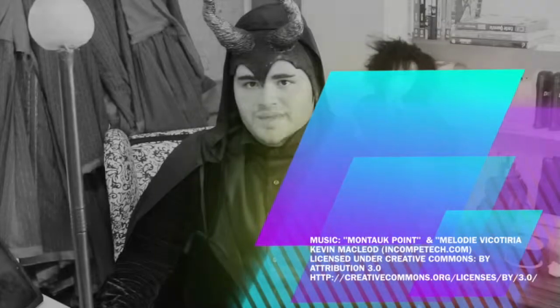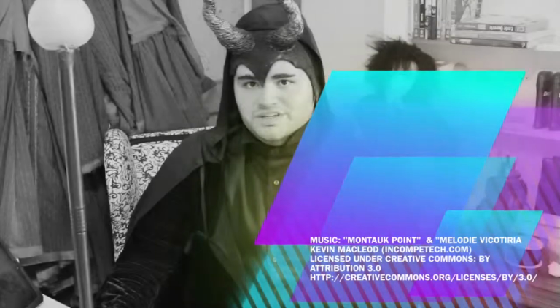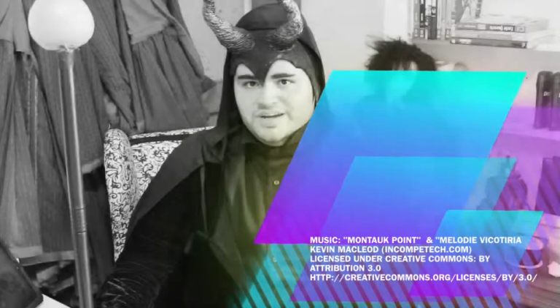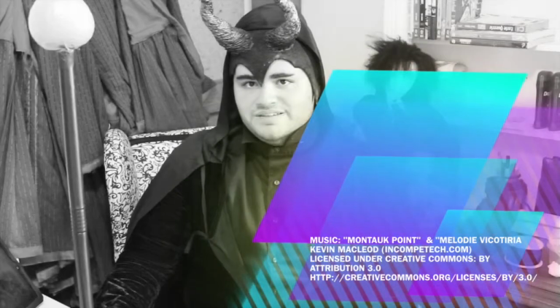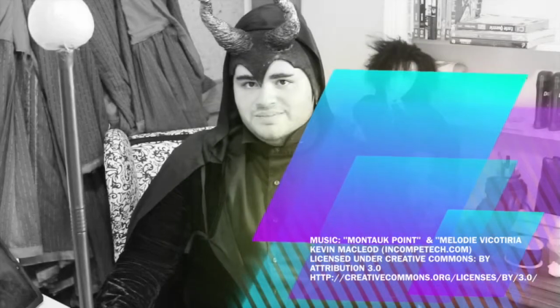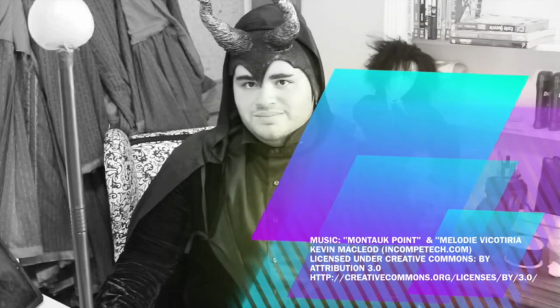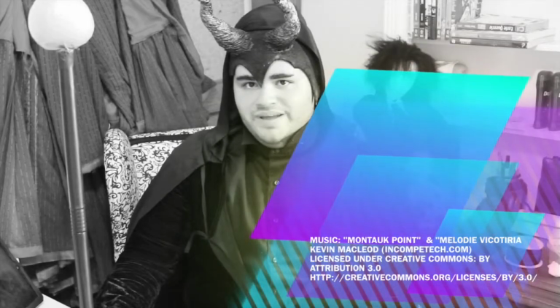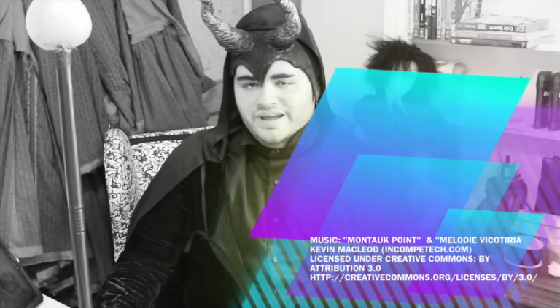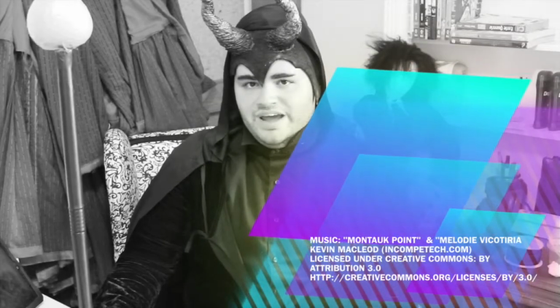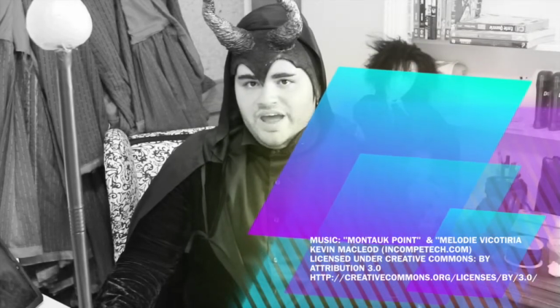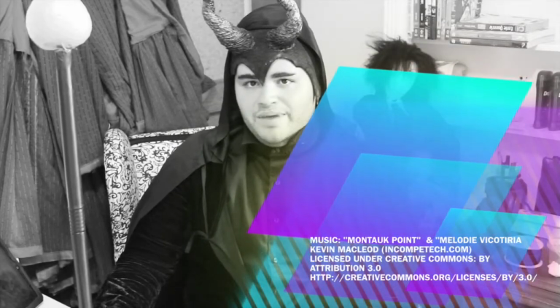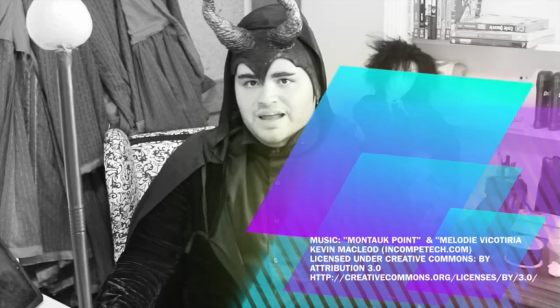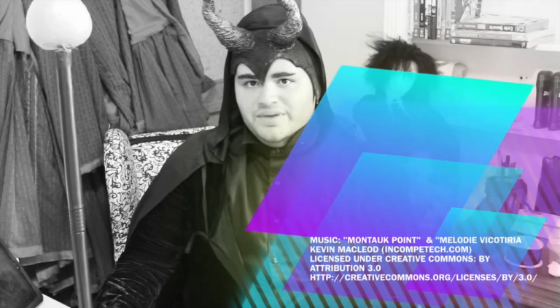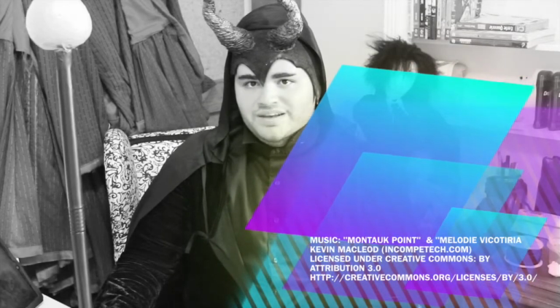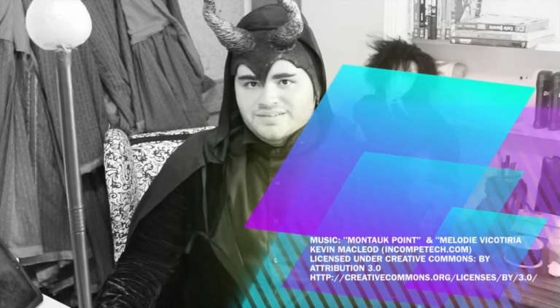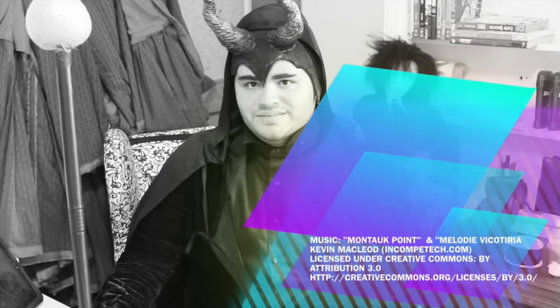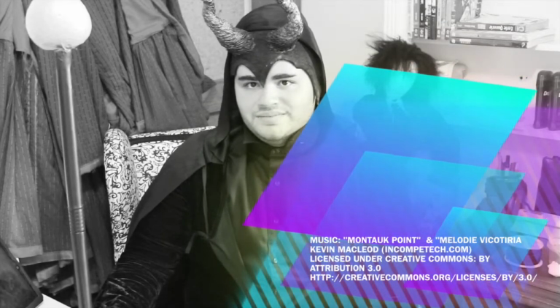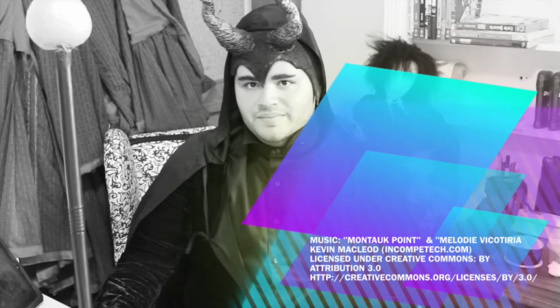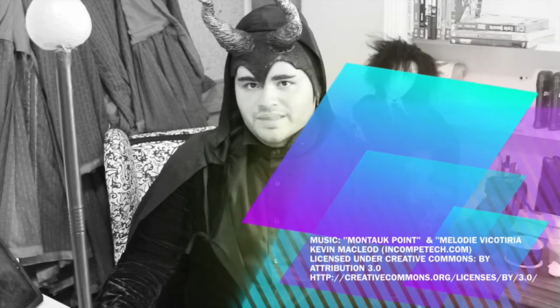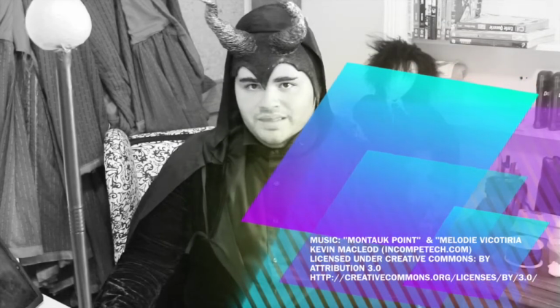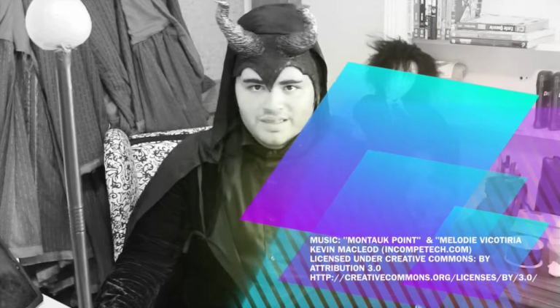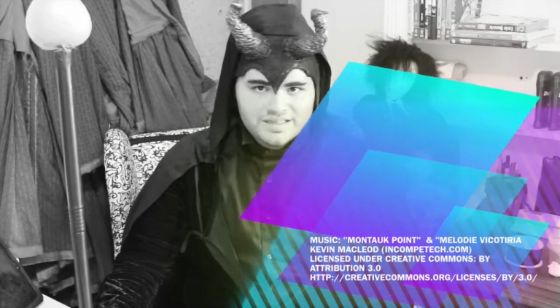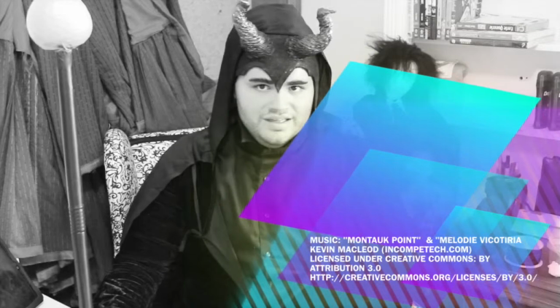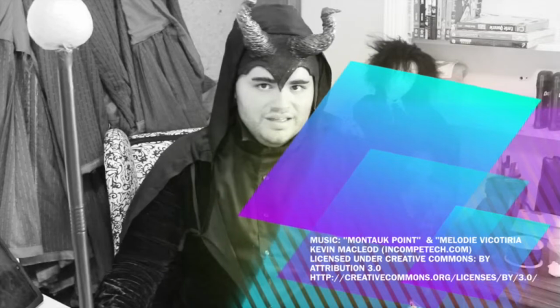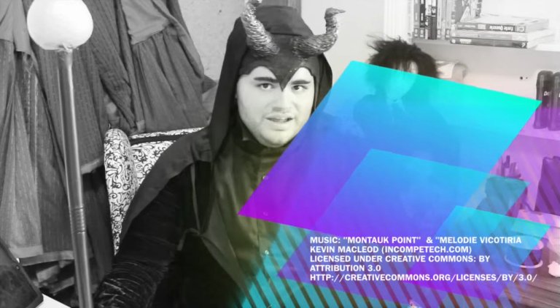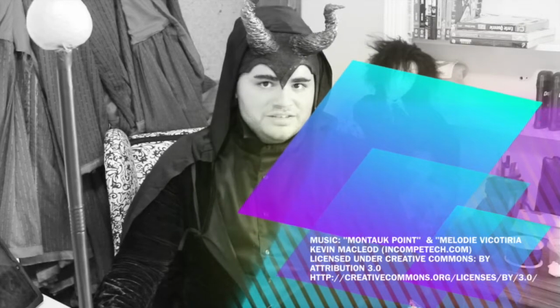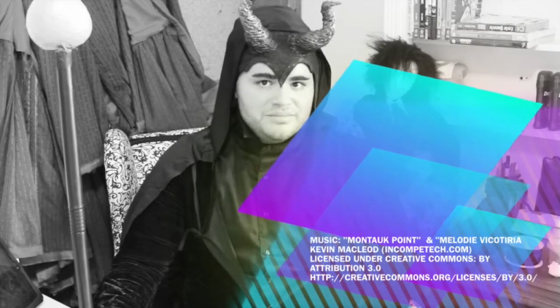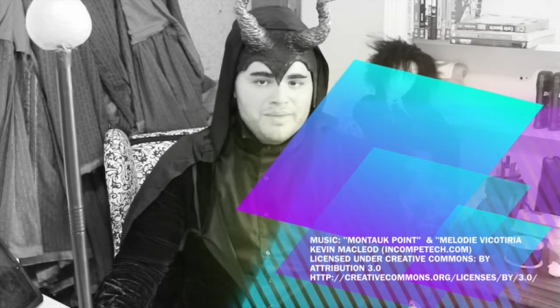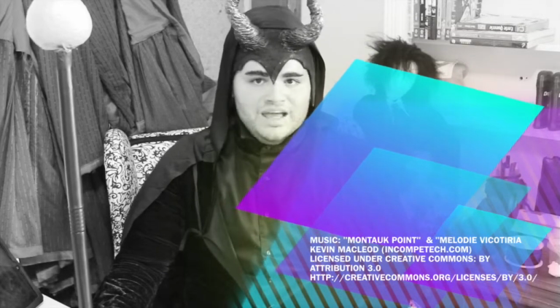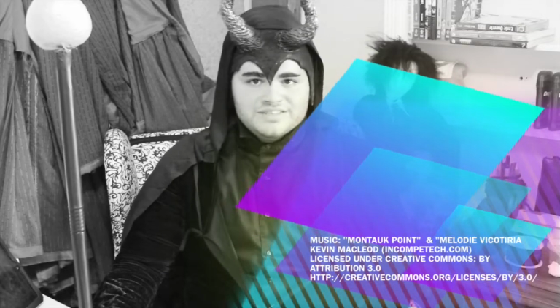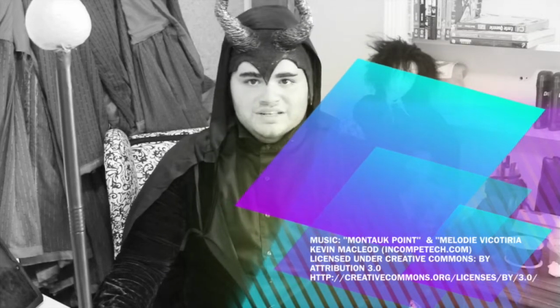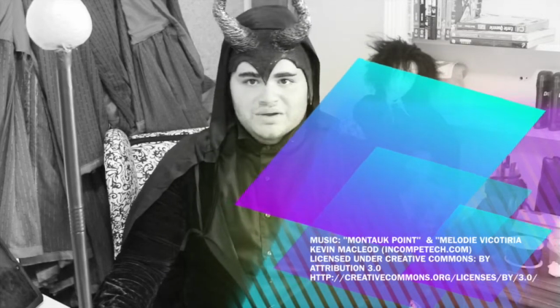And you guys, have a happy Halloween! How does my male effigy look?